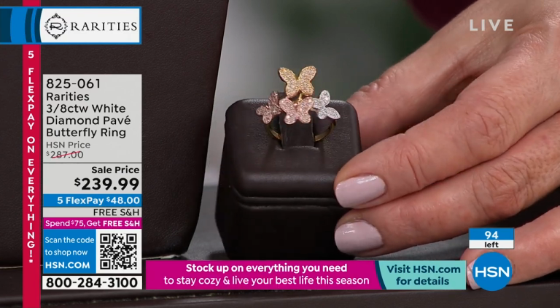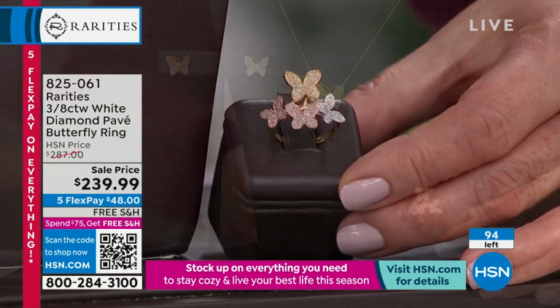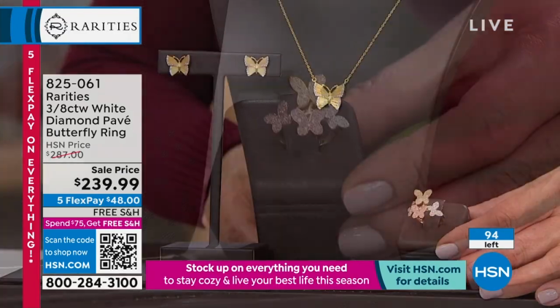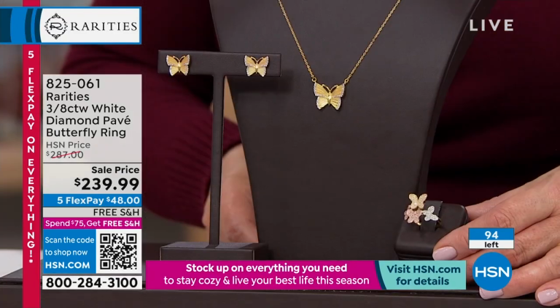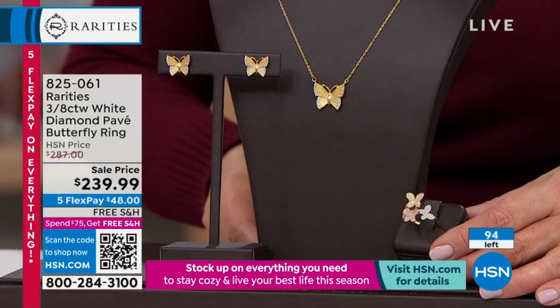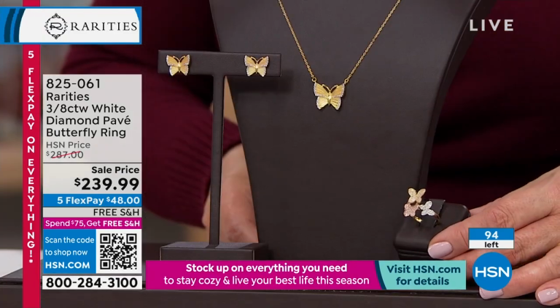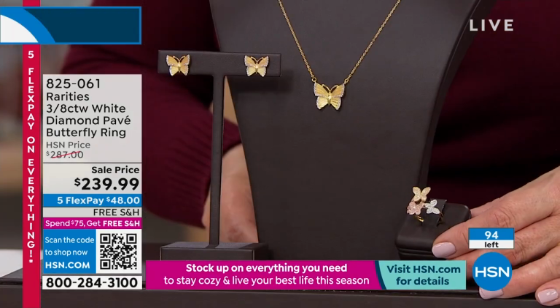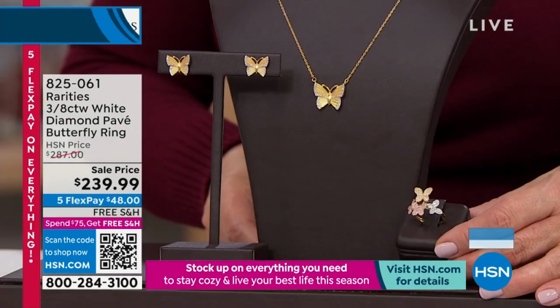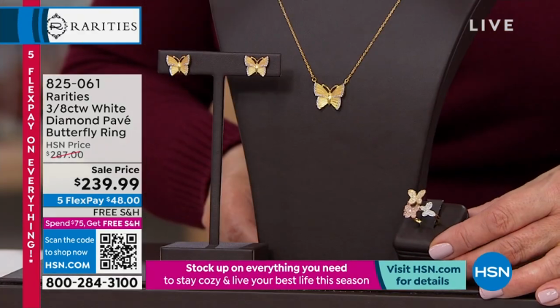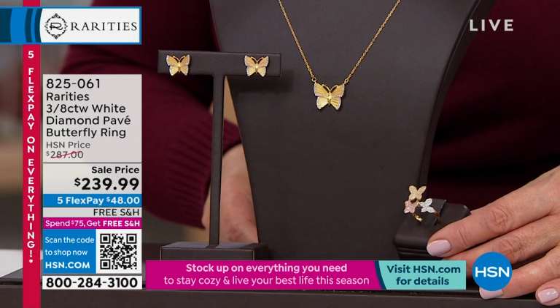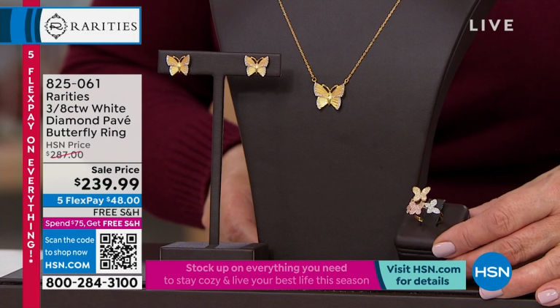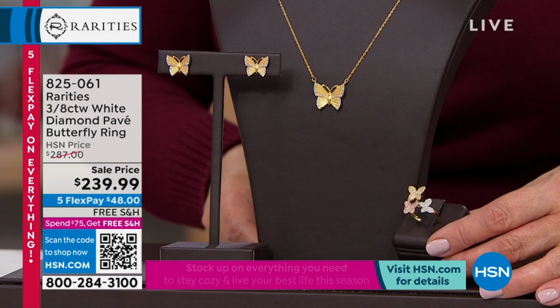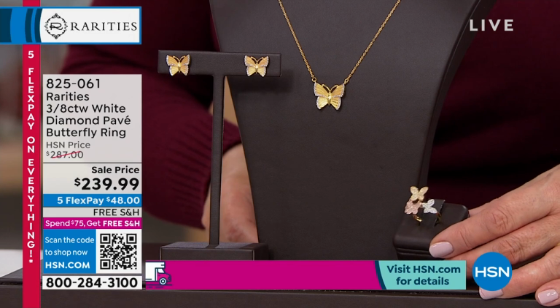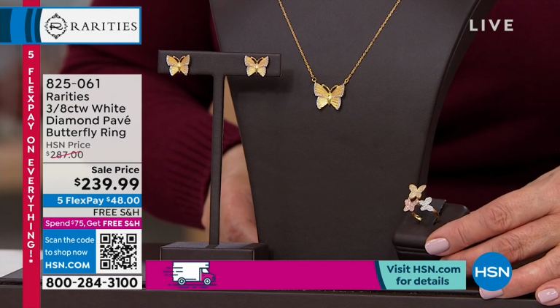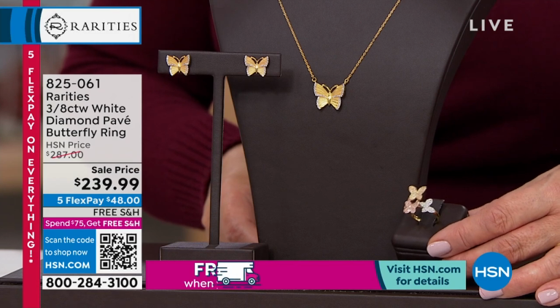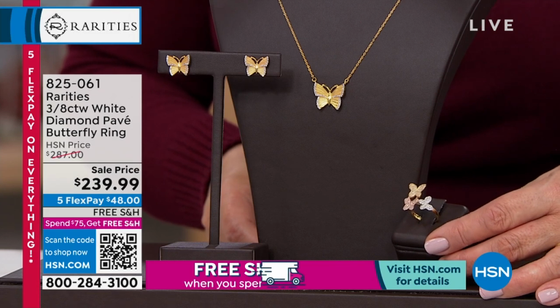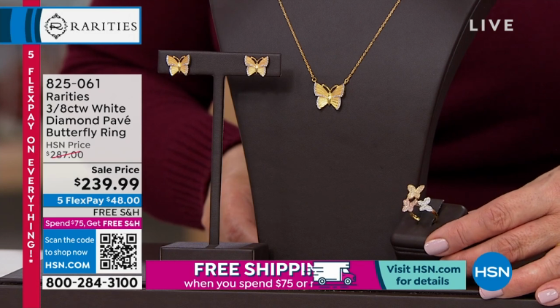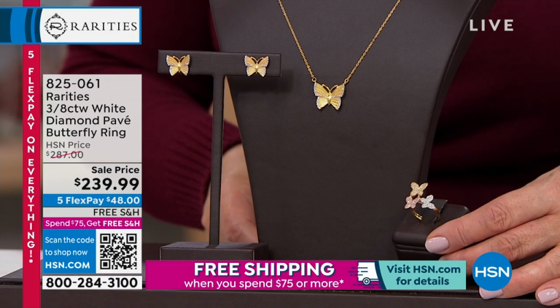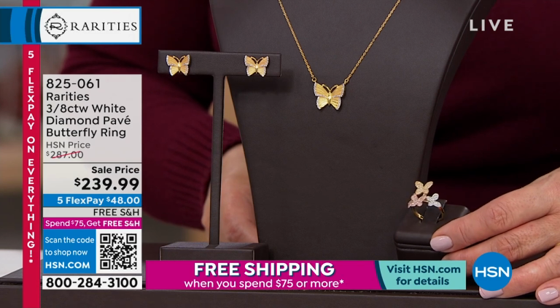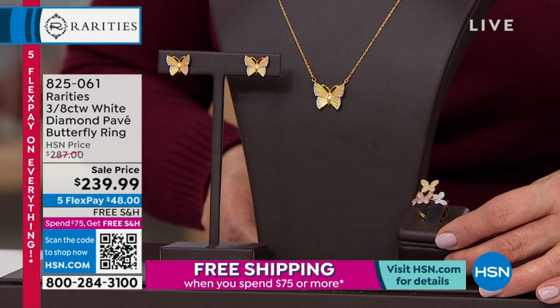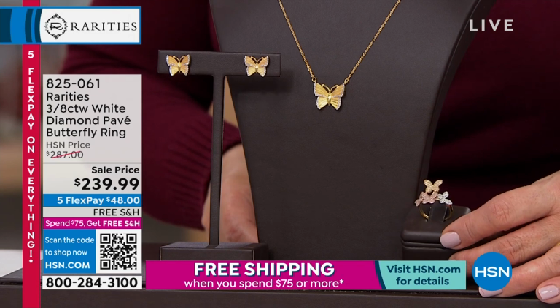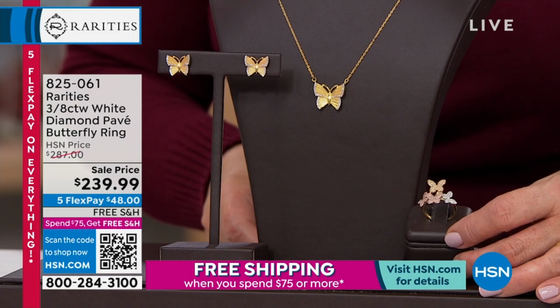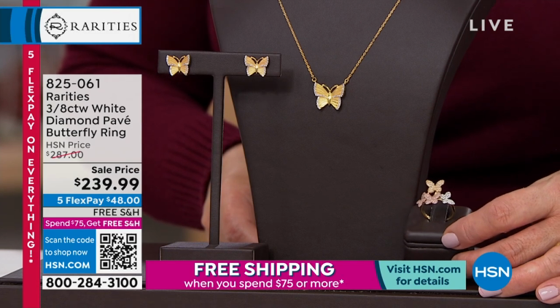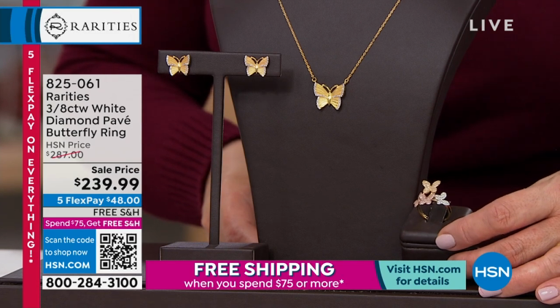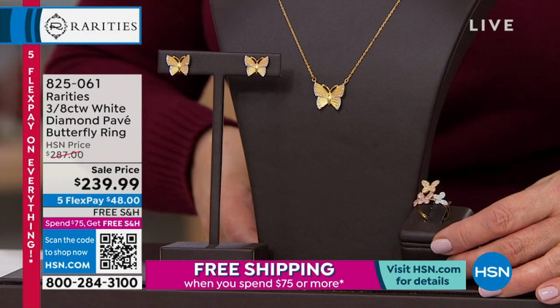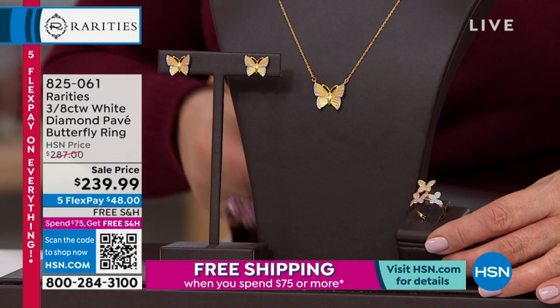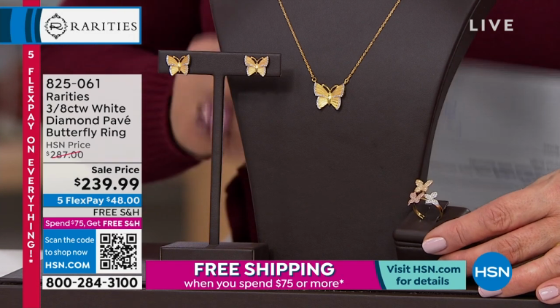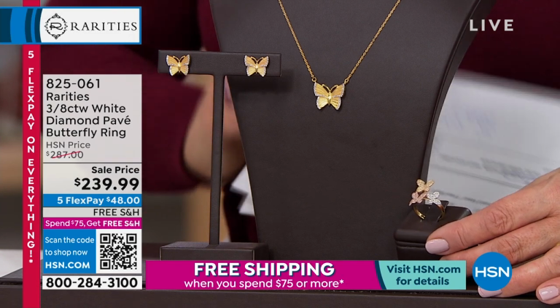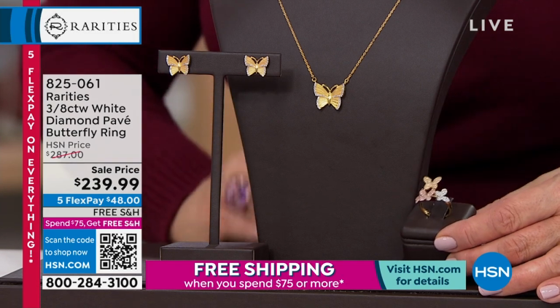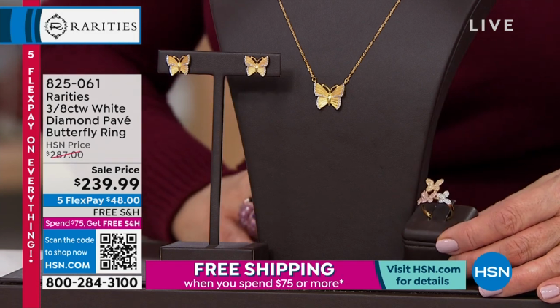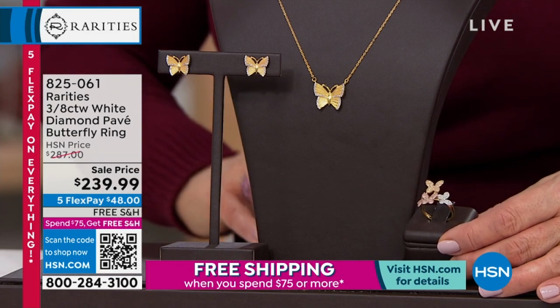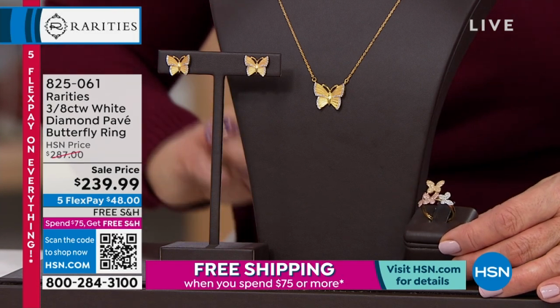So exciting — and yellow diamonds. The ring itself, the shank is 18-carat yellow gold over sterling.